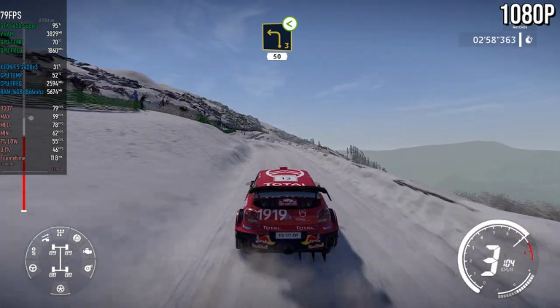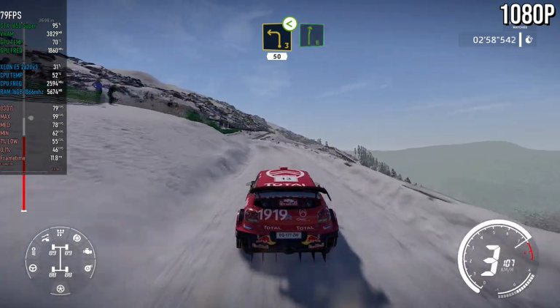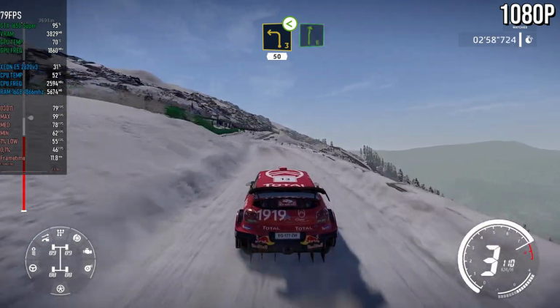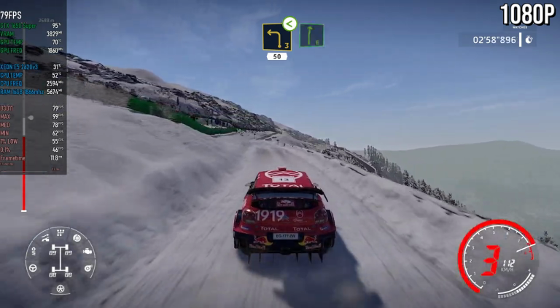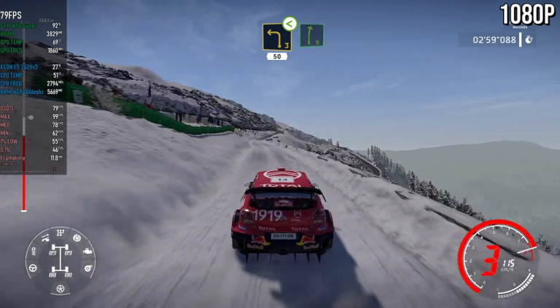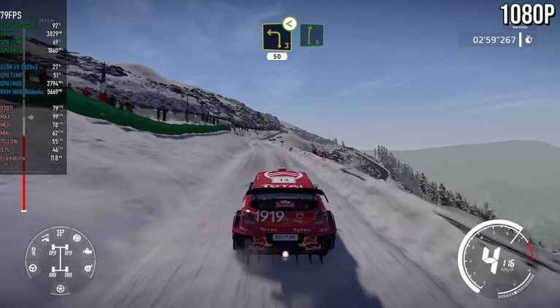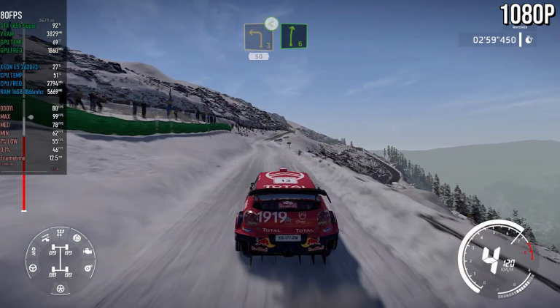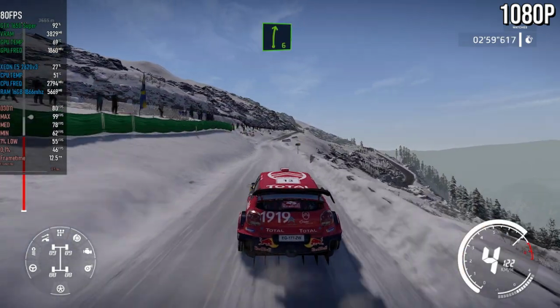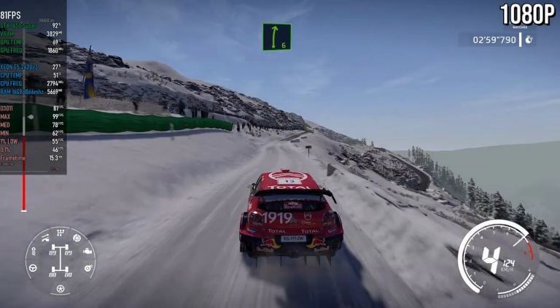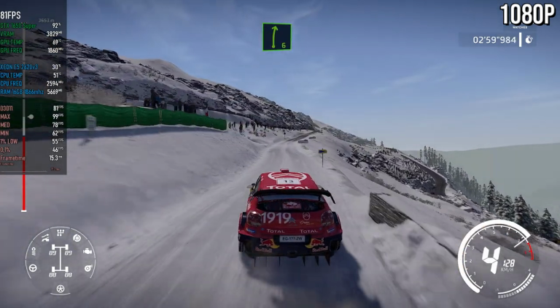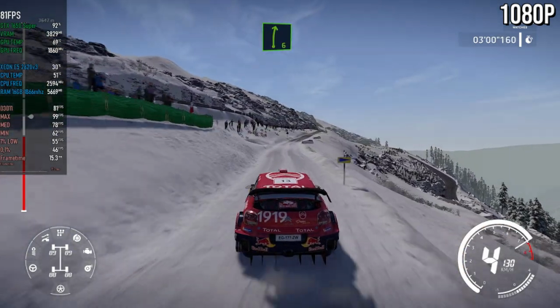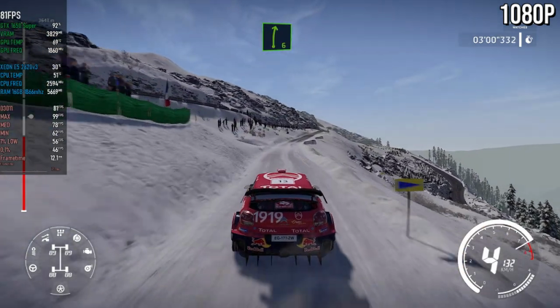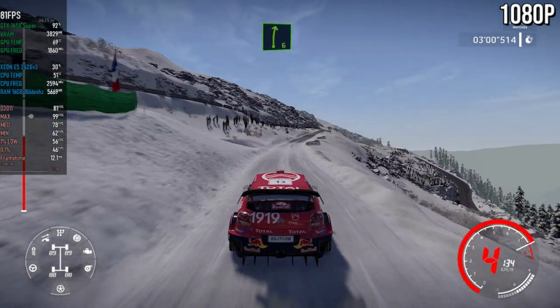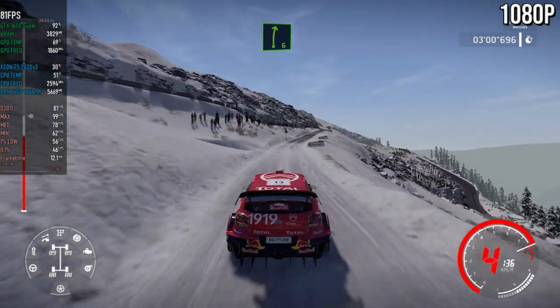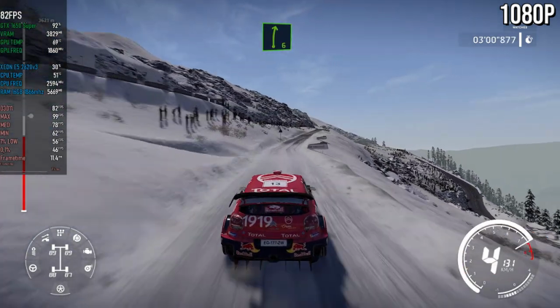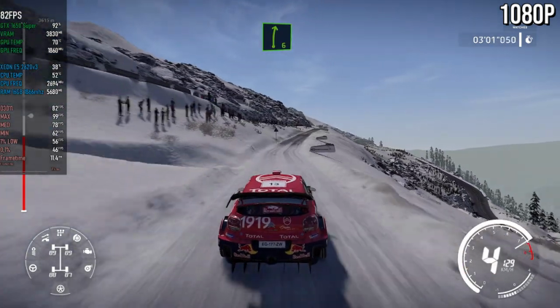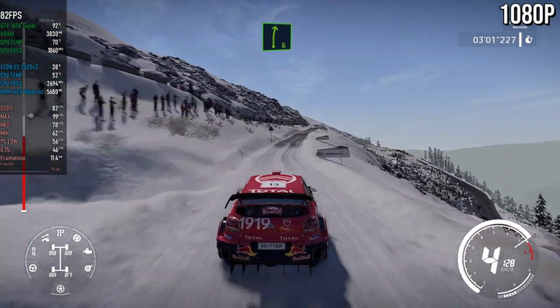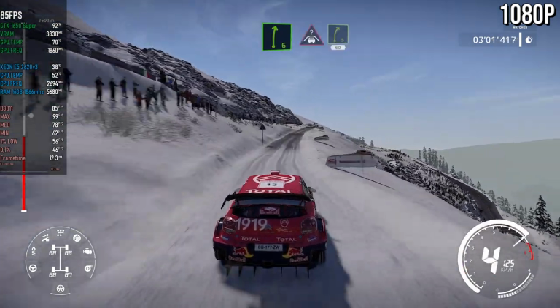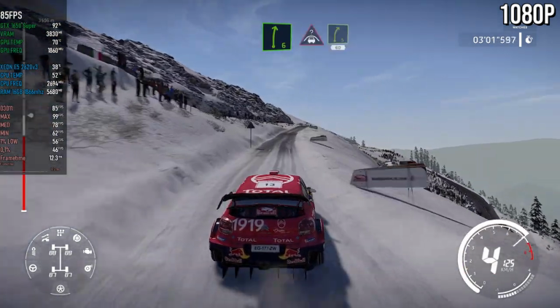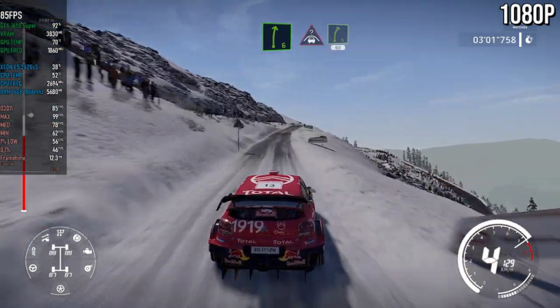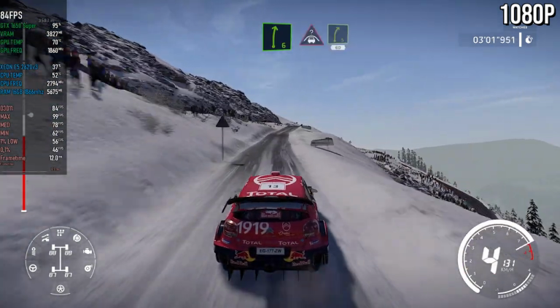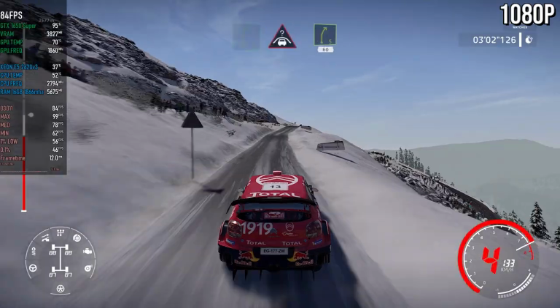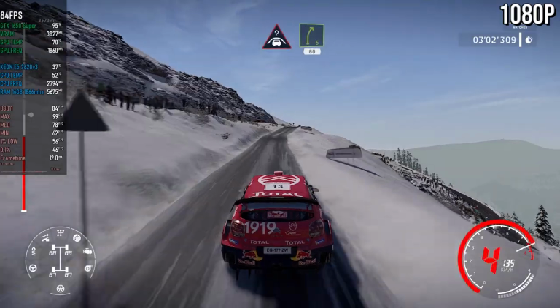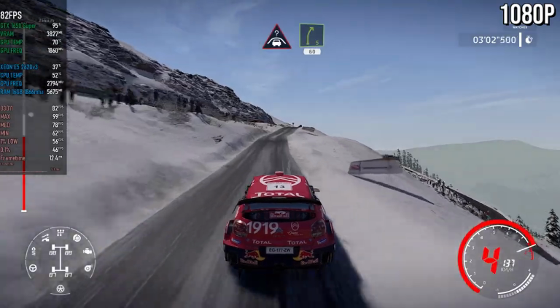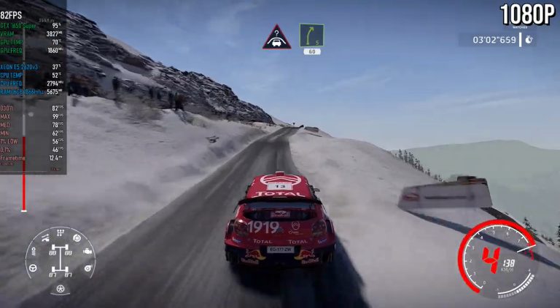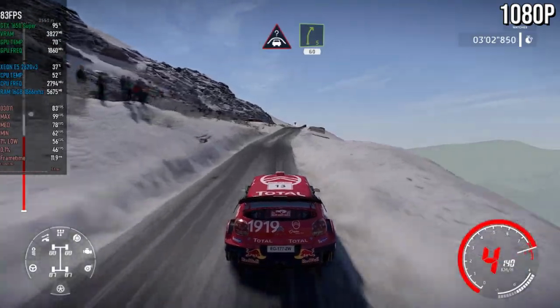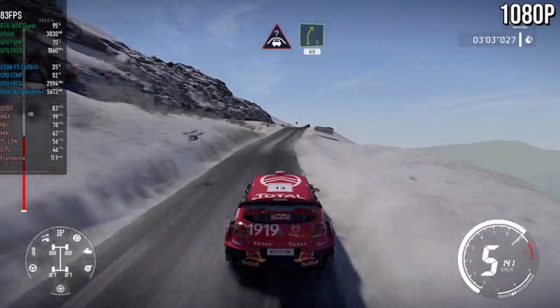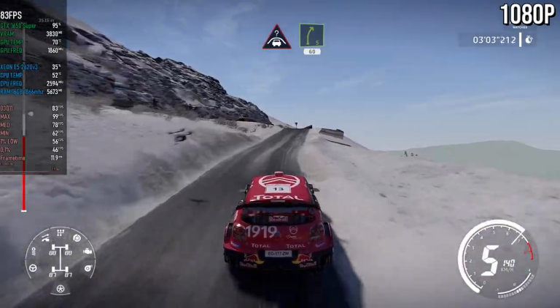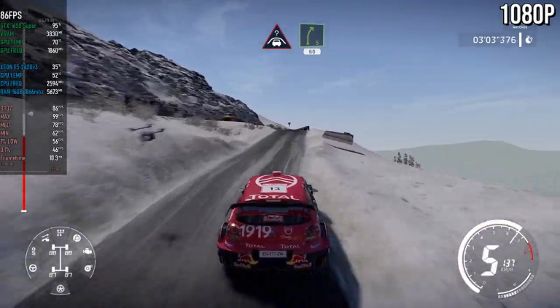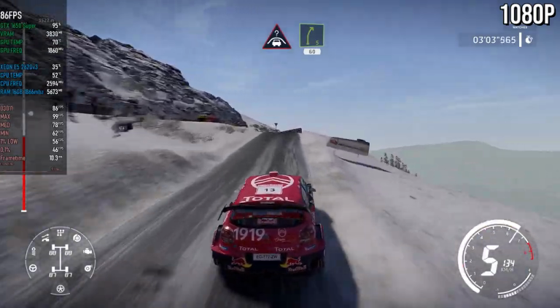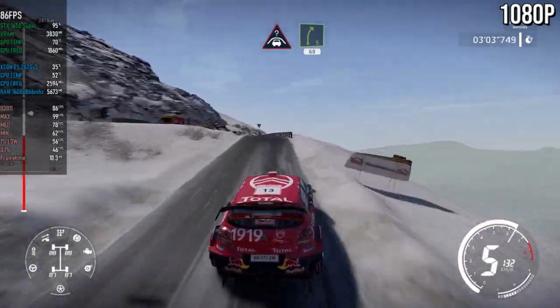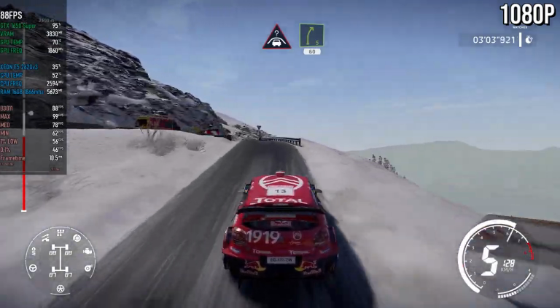Right six, long, over tarmac. And caution, crest into right five, at junction, 60.